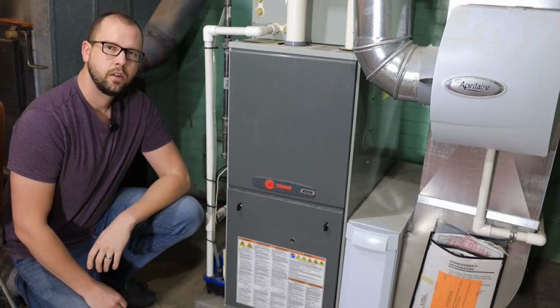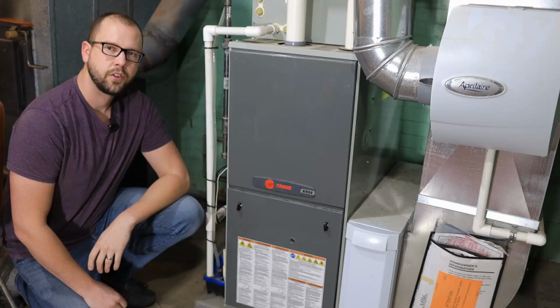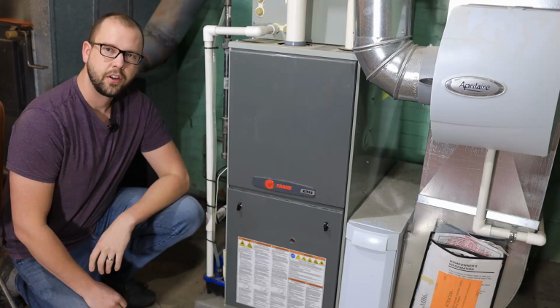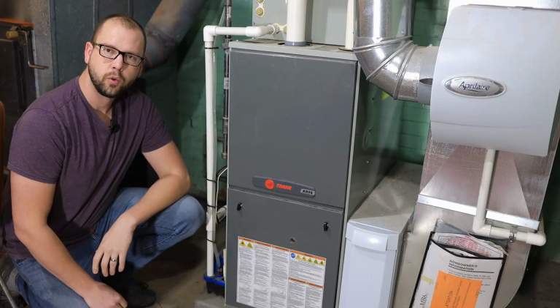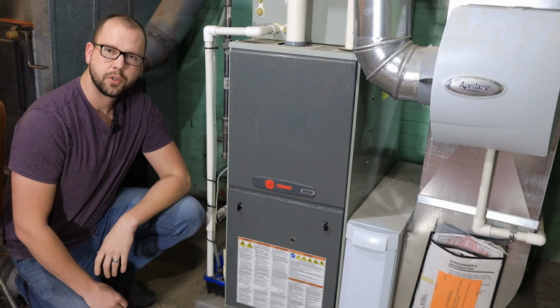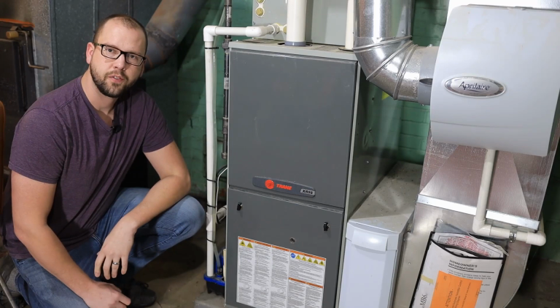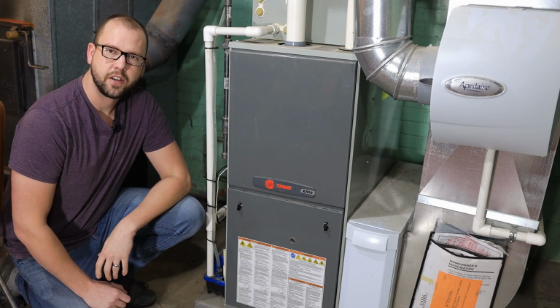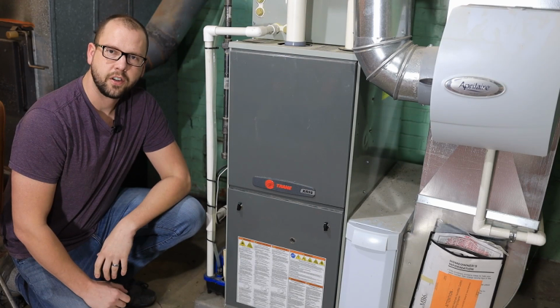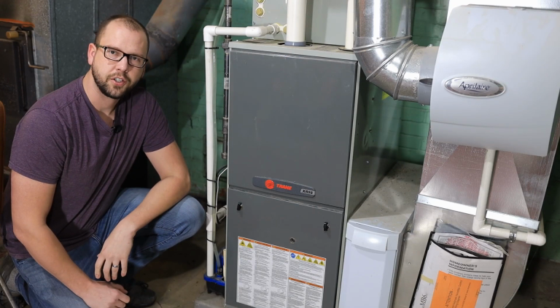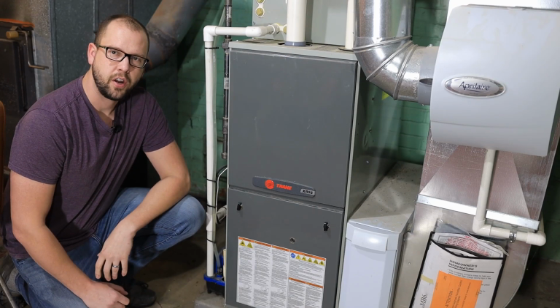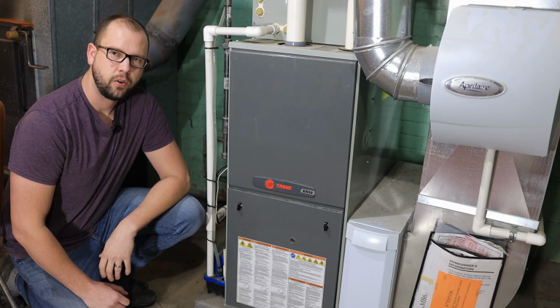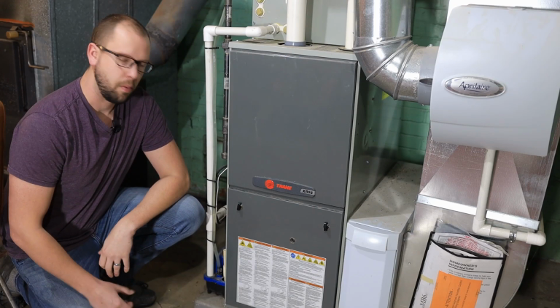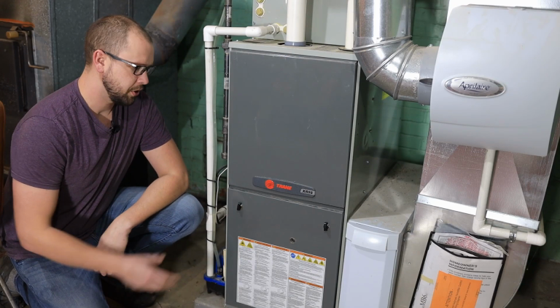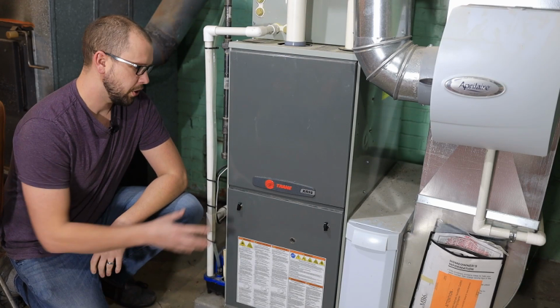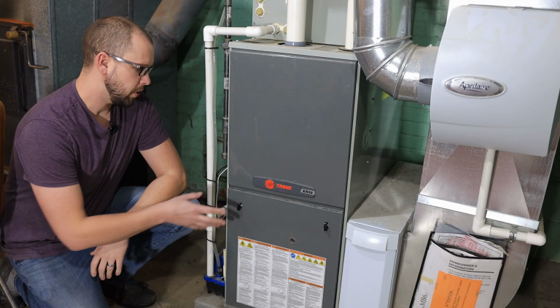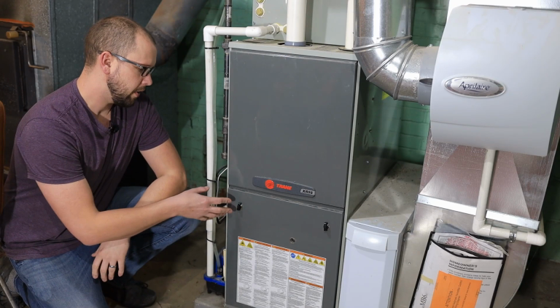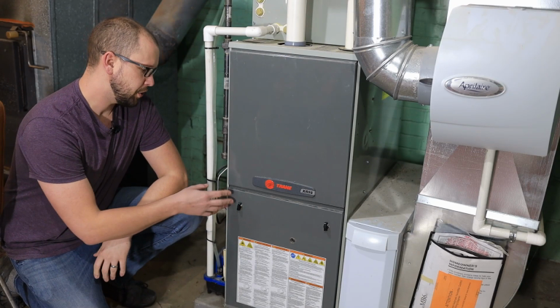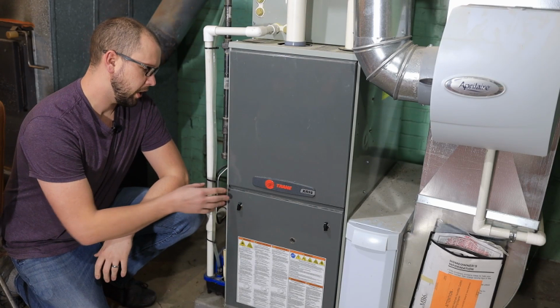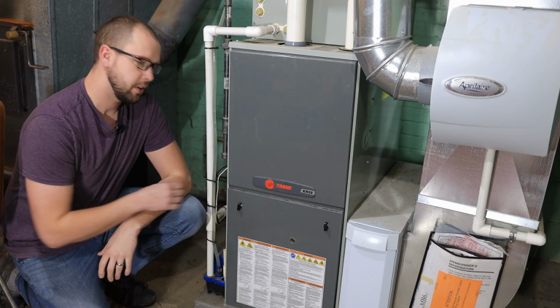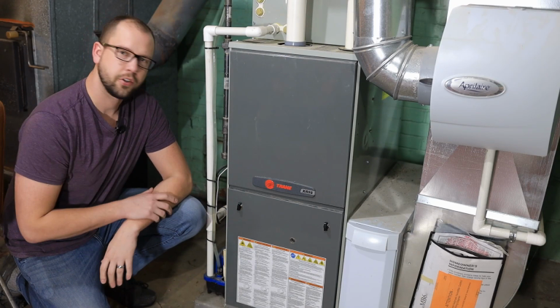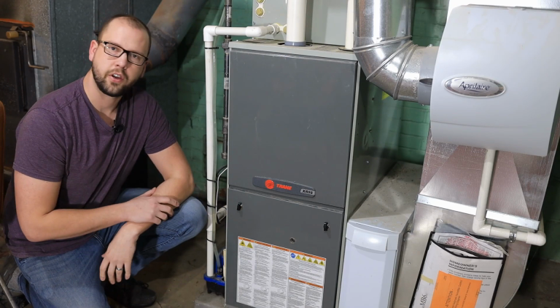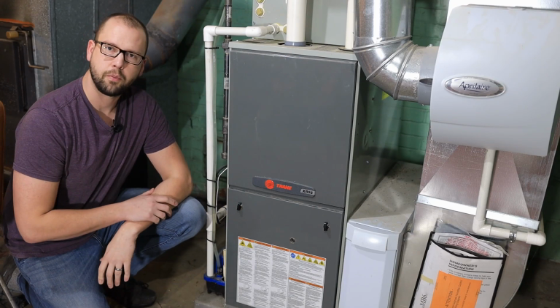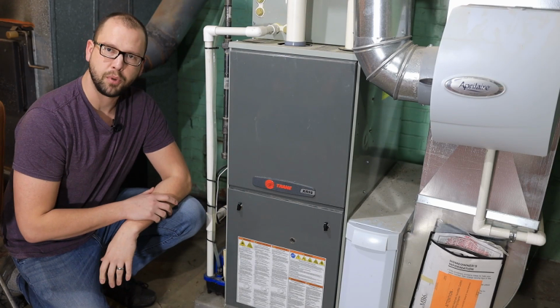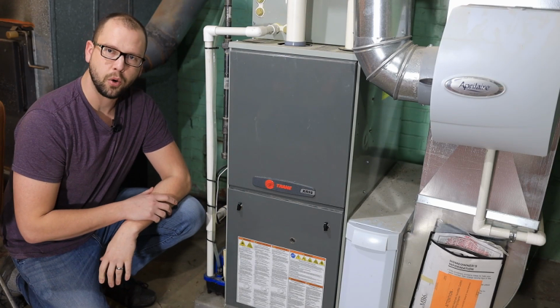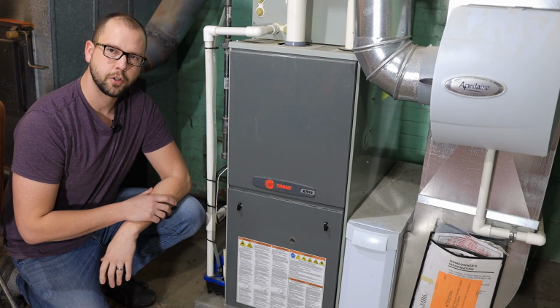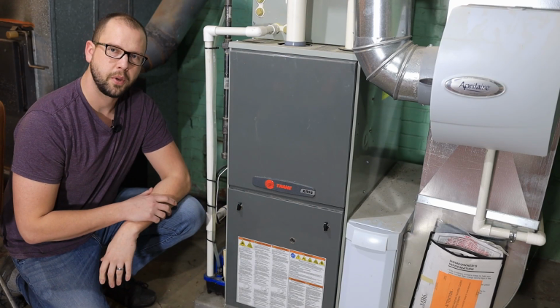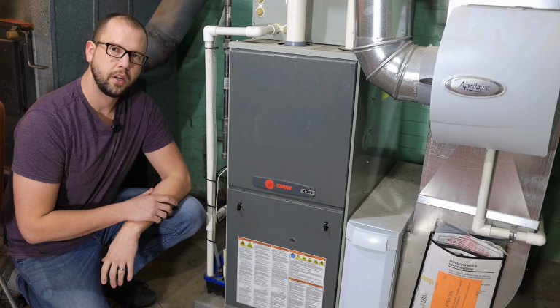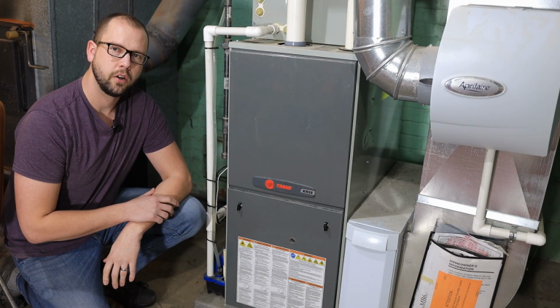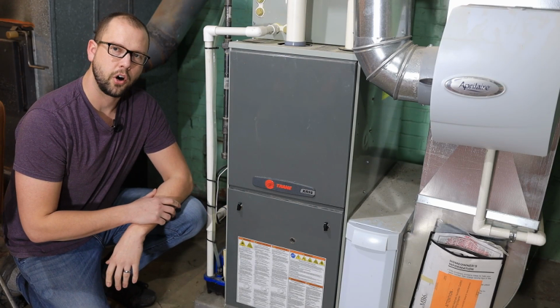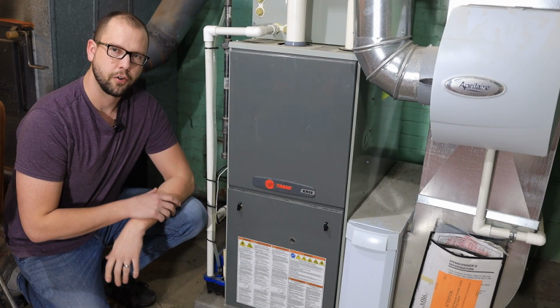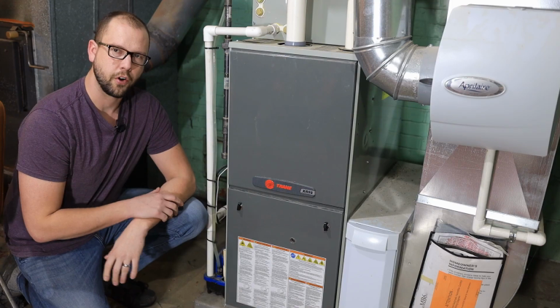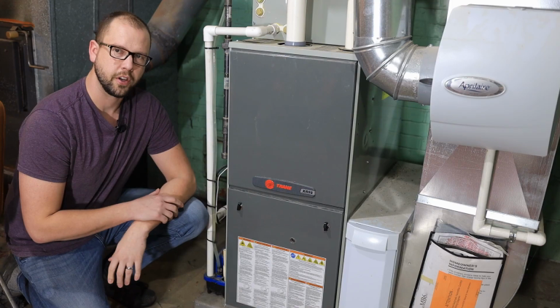Today on the Cool Stuff Guys Like channel, I'm going to show you how to change the blower speed on your furnace.